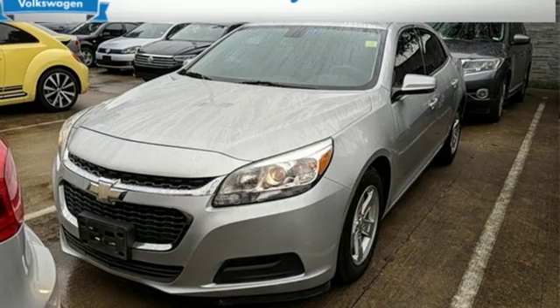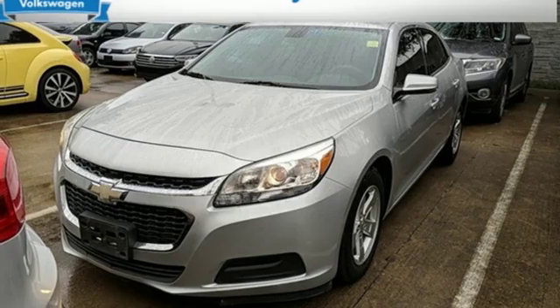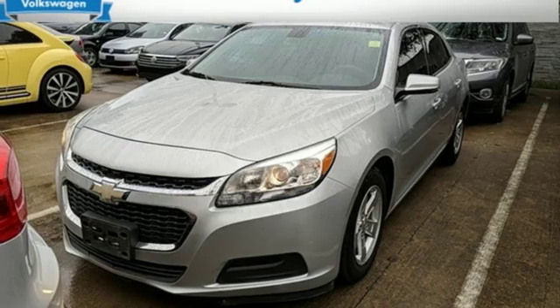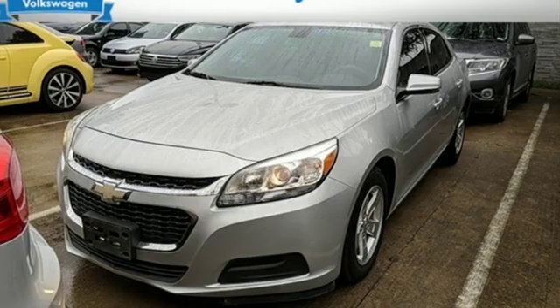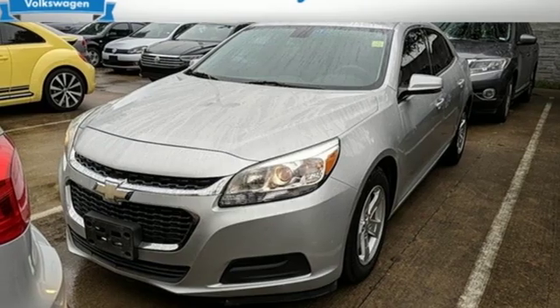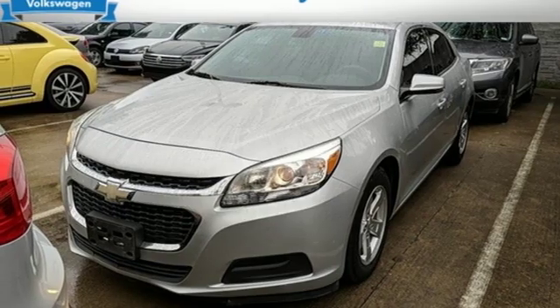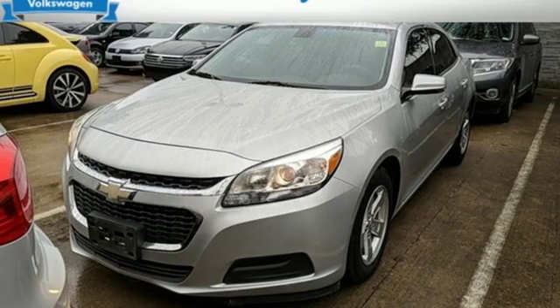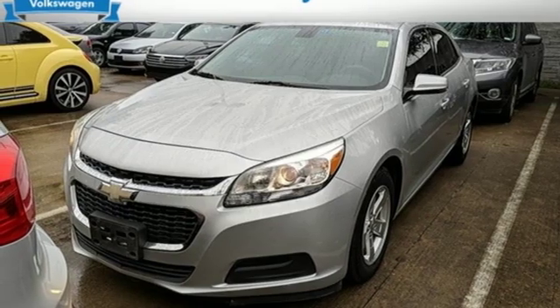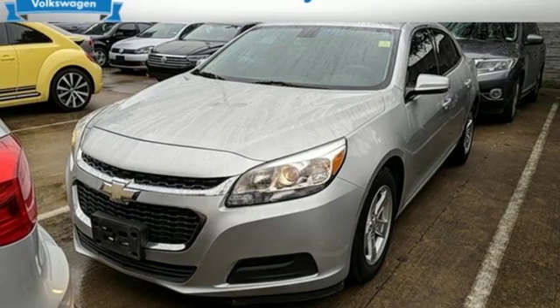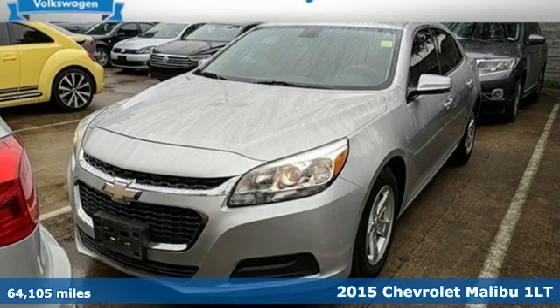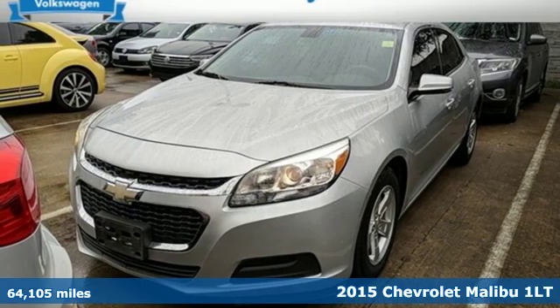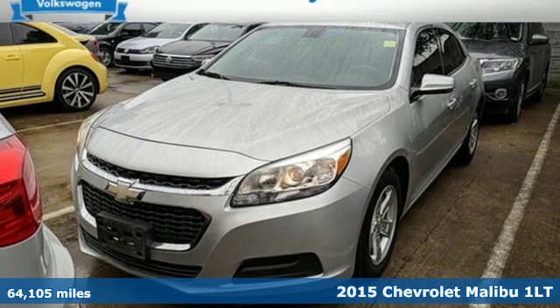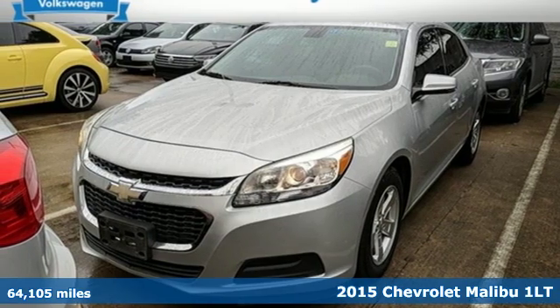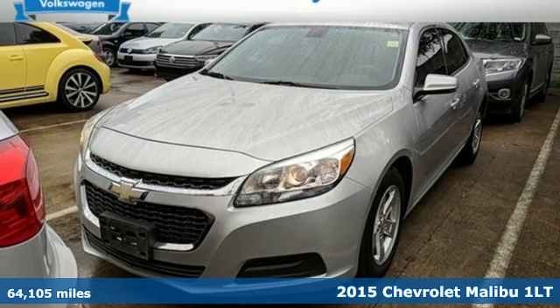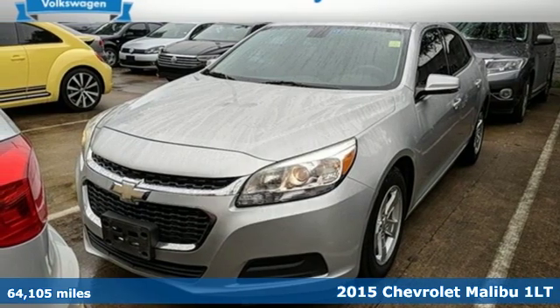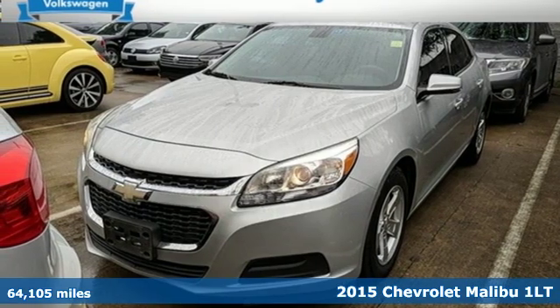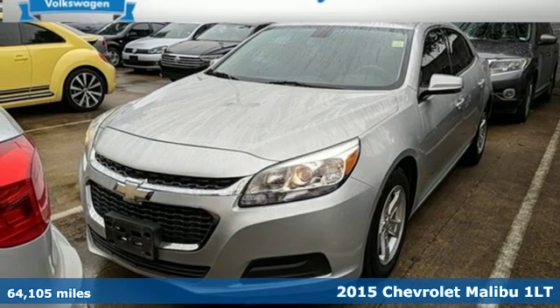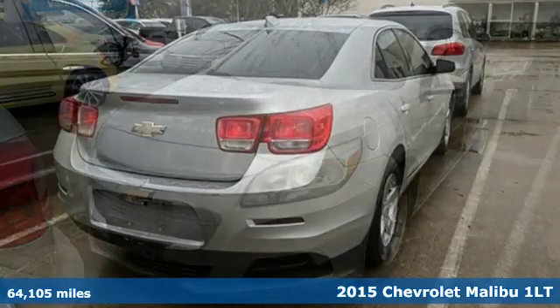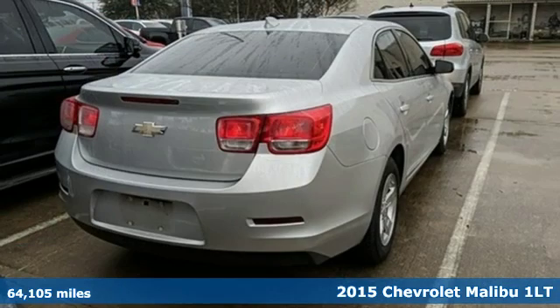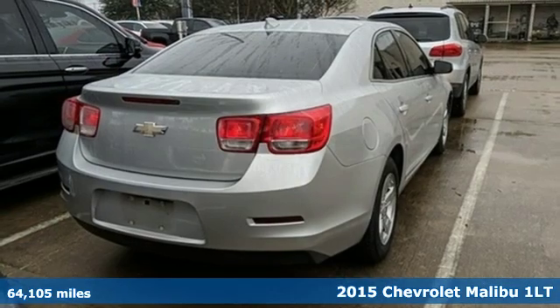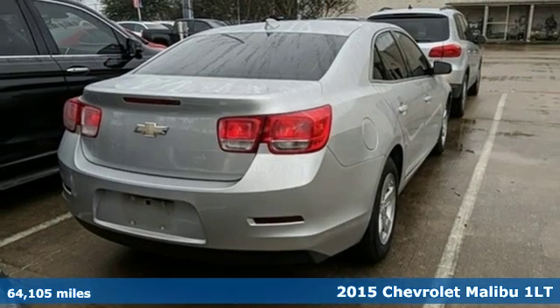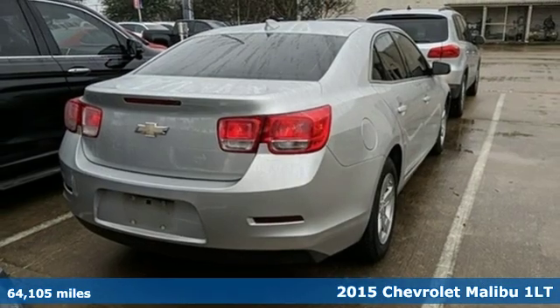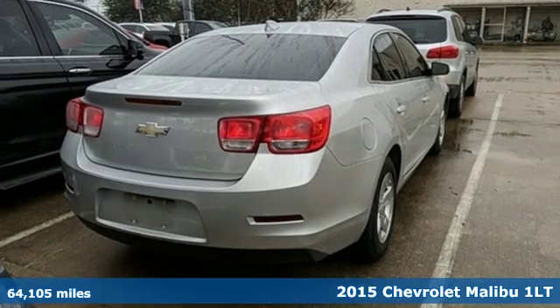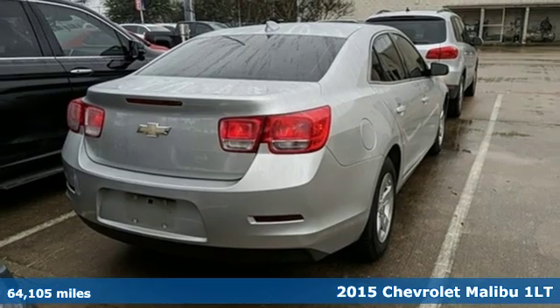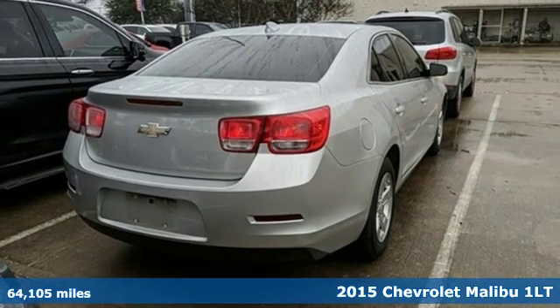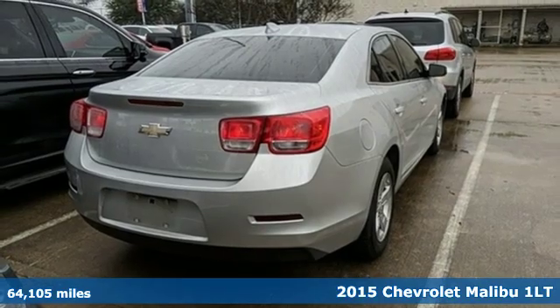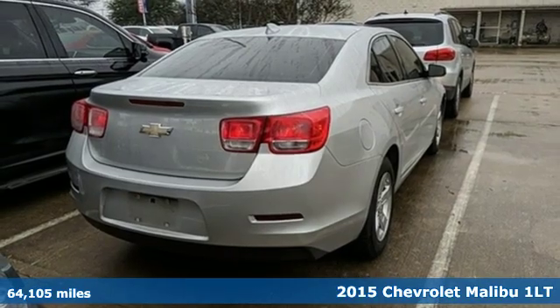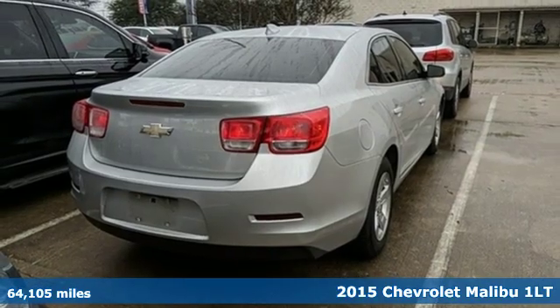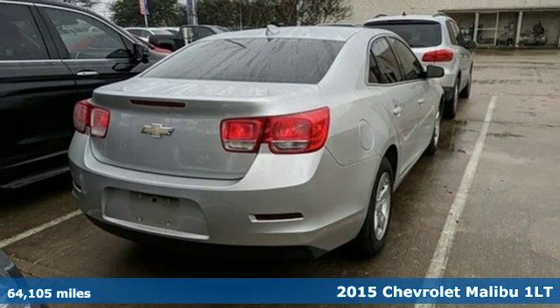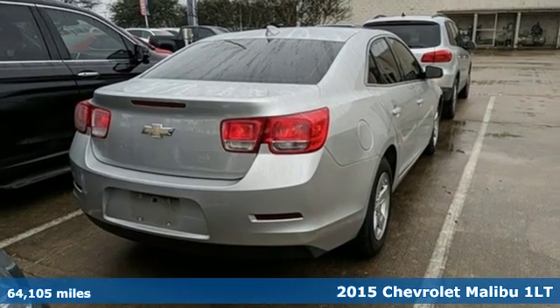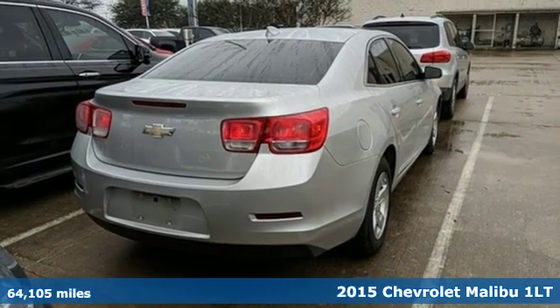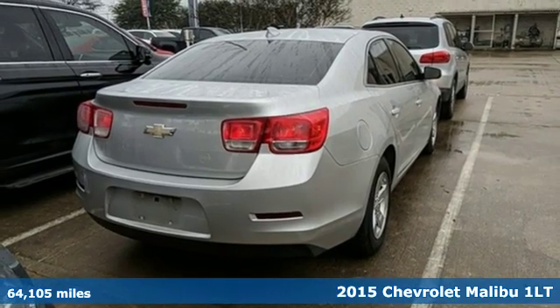It's a 2015 Chevrolet Malibu. This Malibu shifts your perception of what a mid-sized car can be.